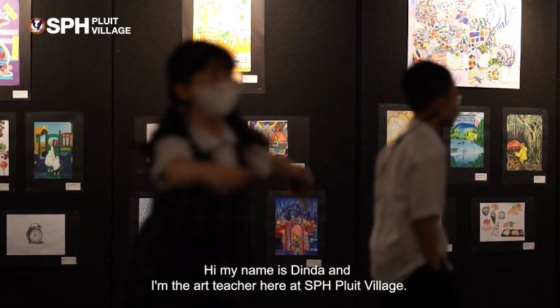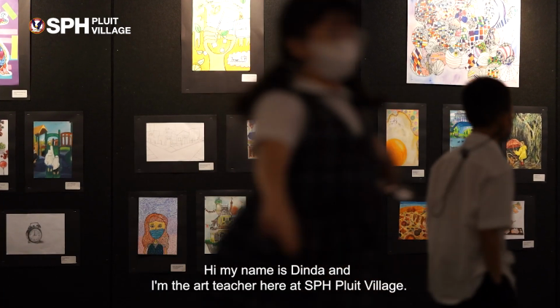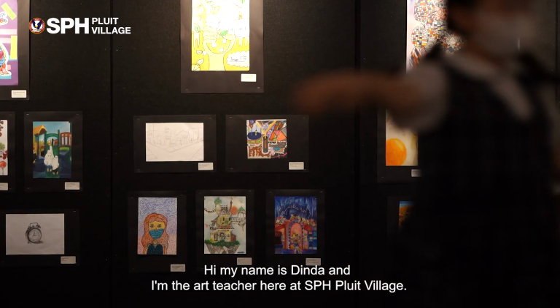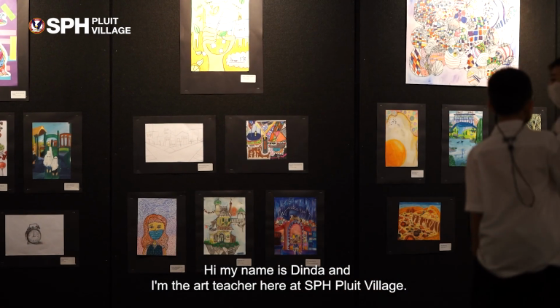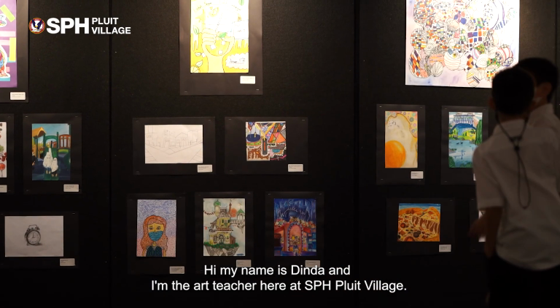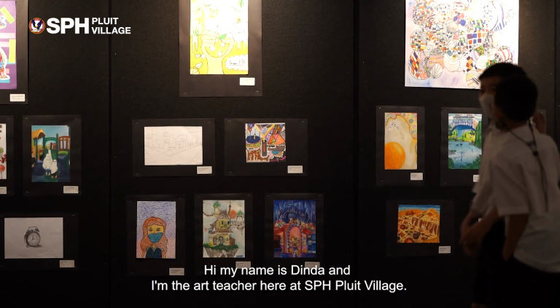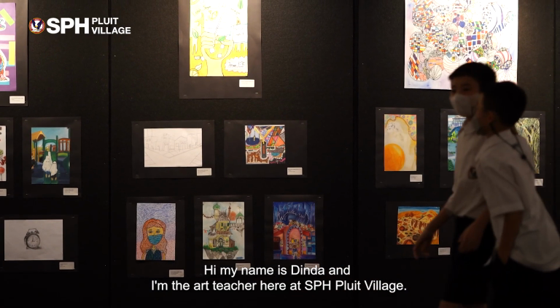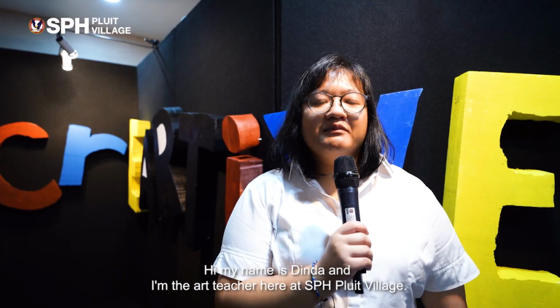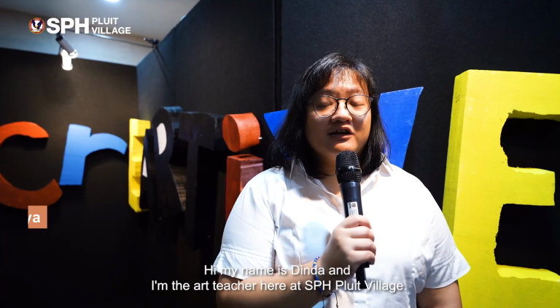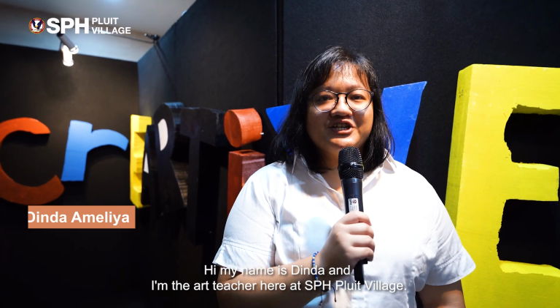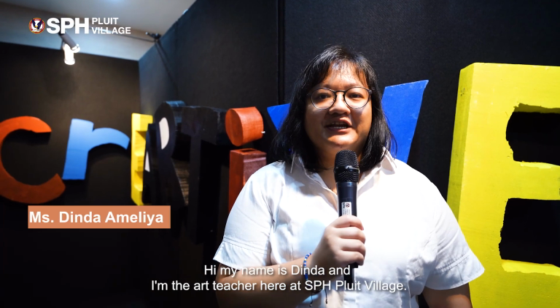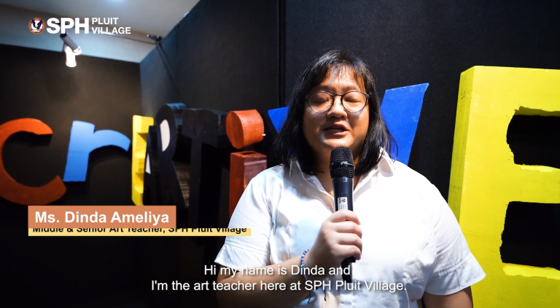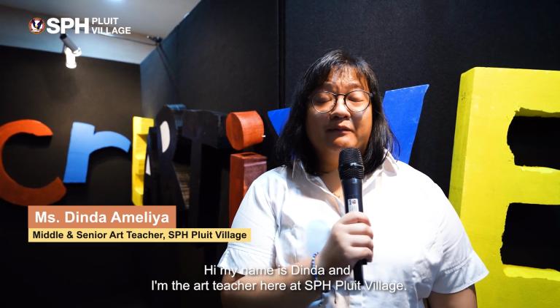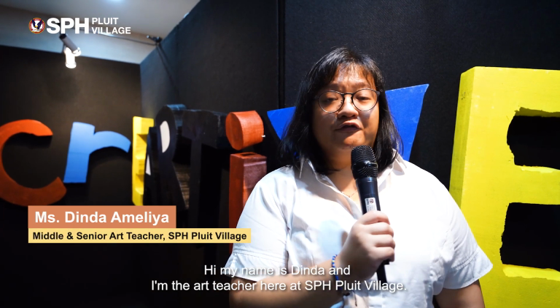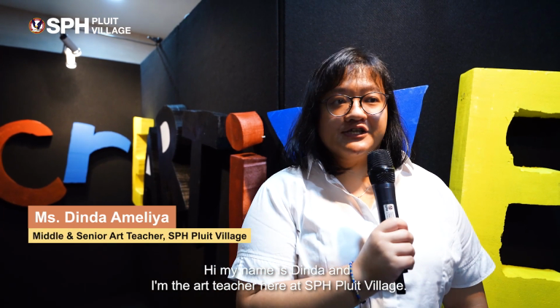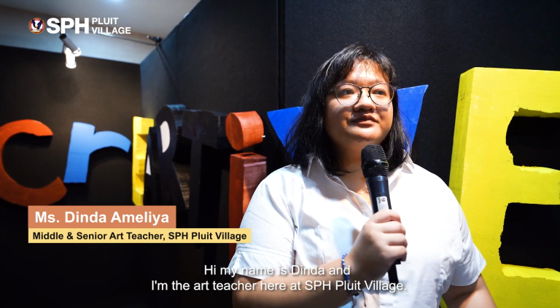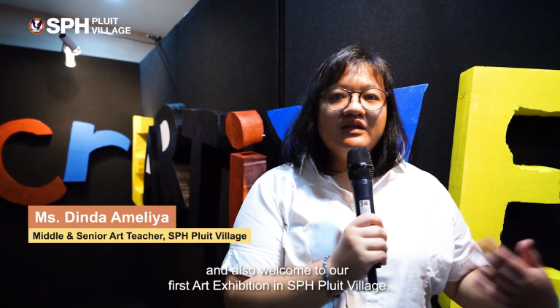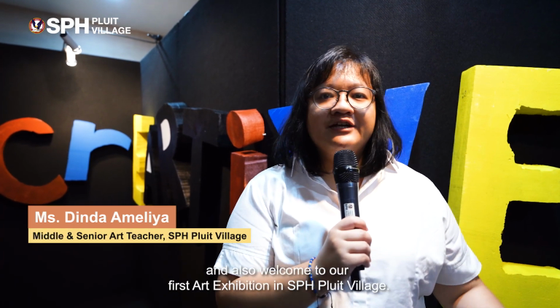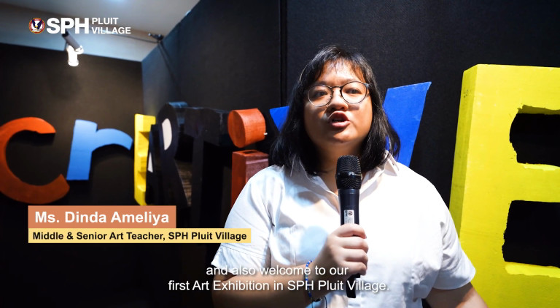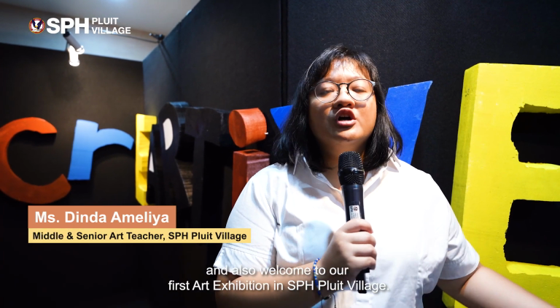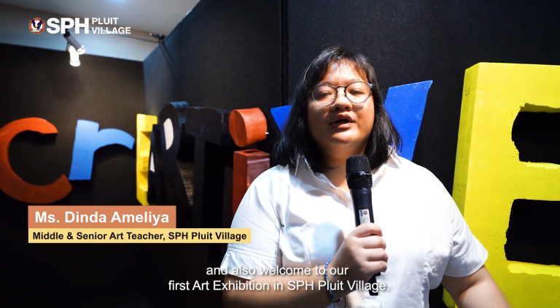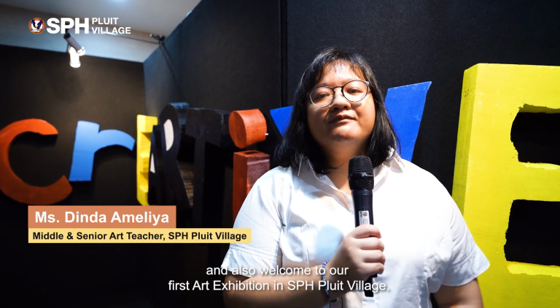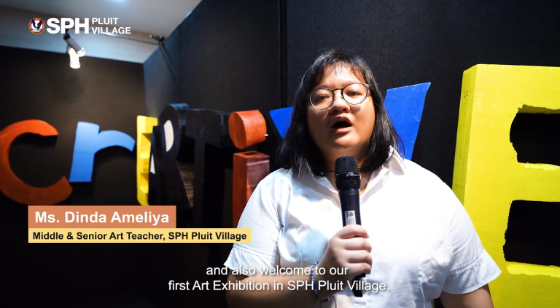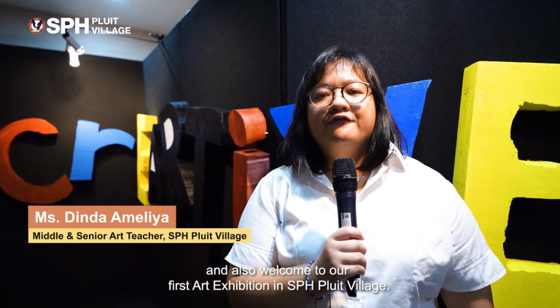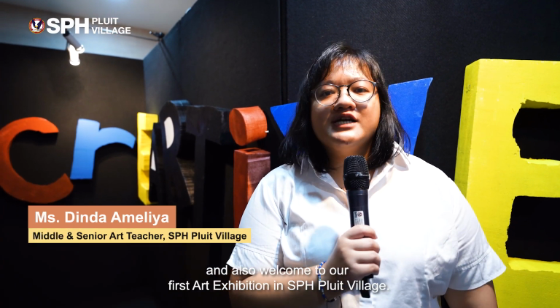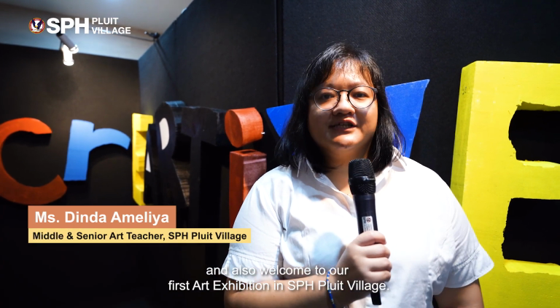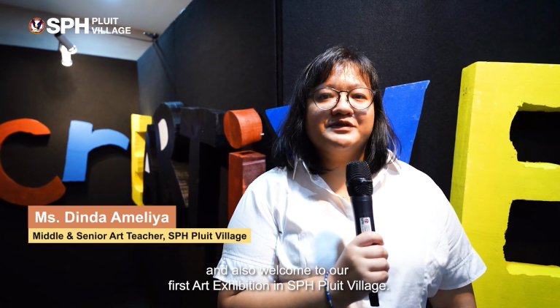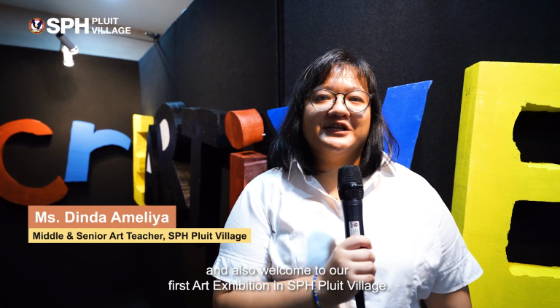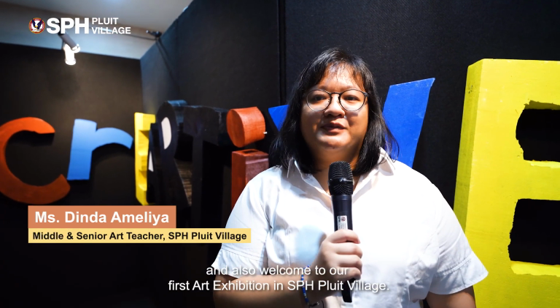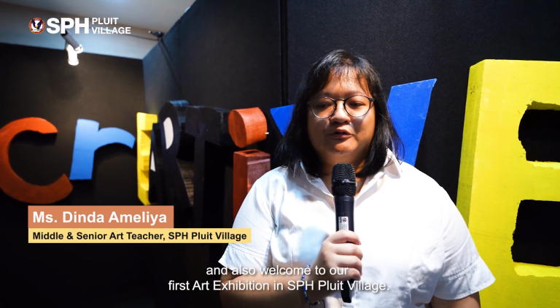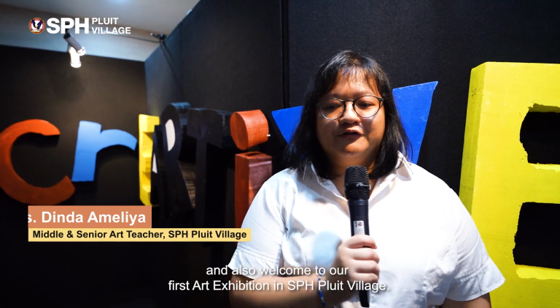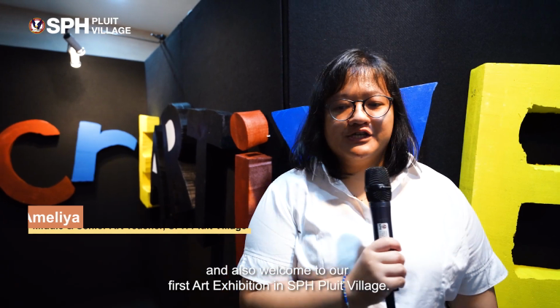Hi, my name is Linda and I'm the art teacher here in Espeha Blue Village. Welcome to our first art exhibition in Espeha Blue Village.